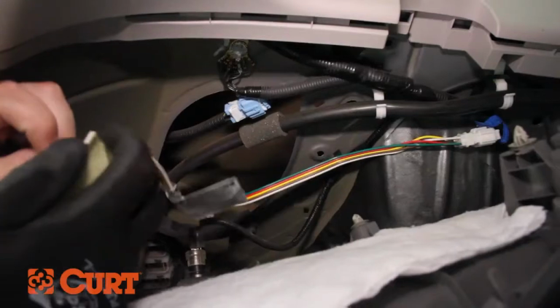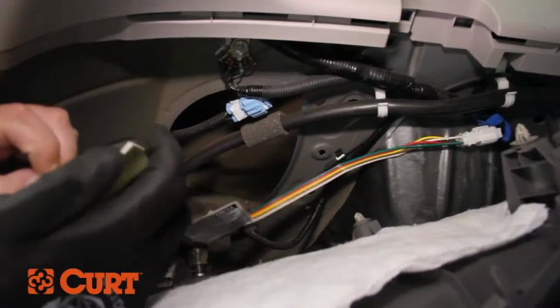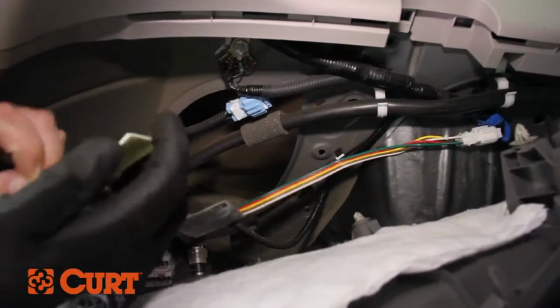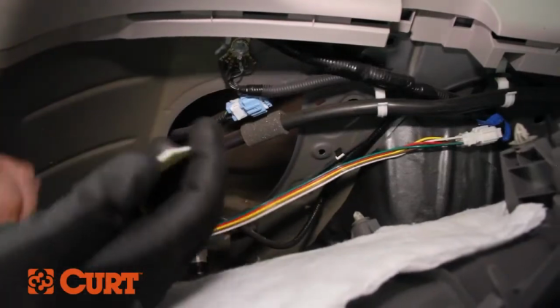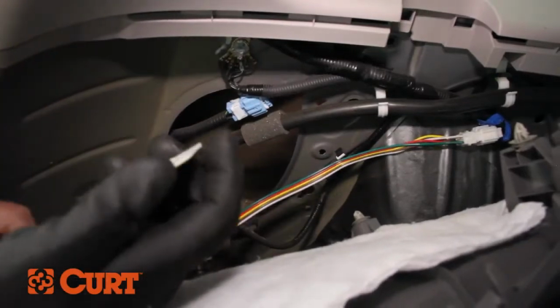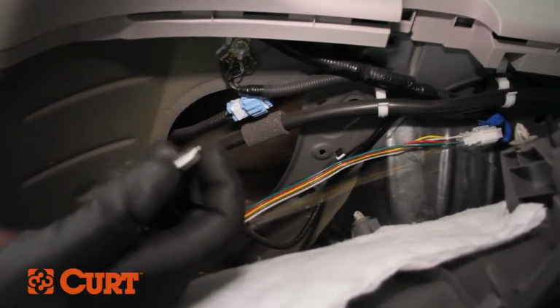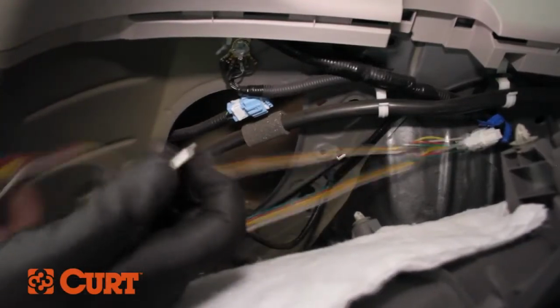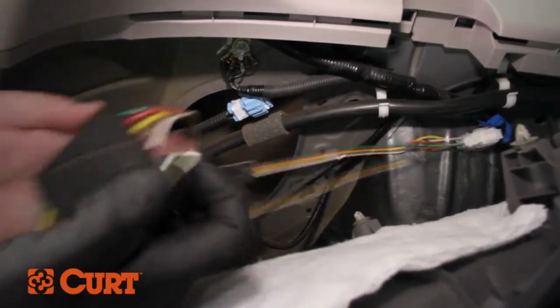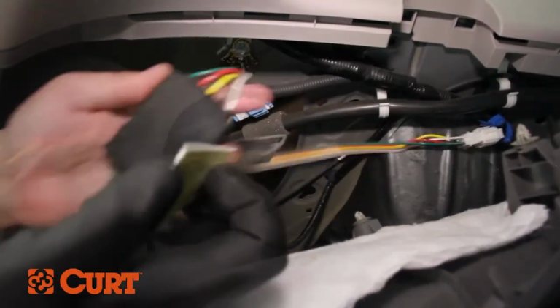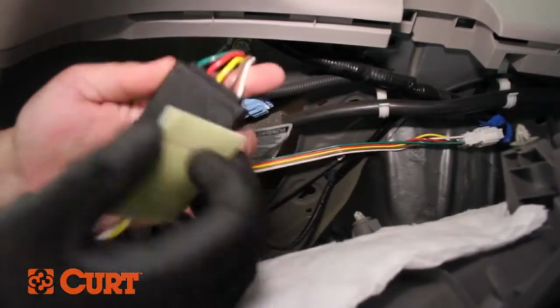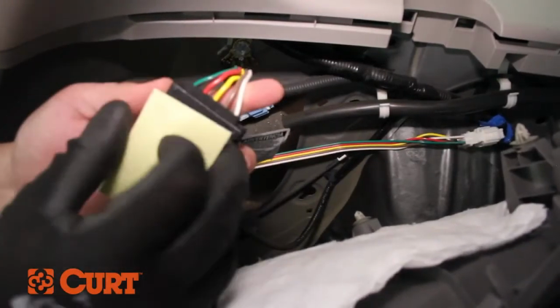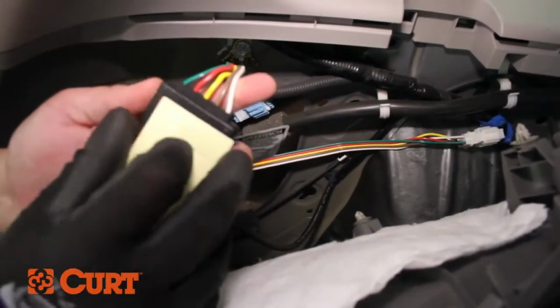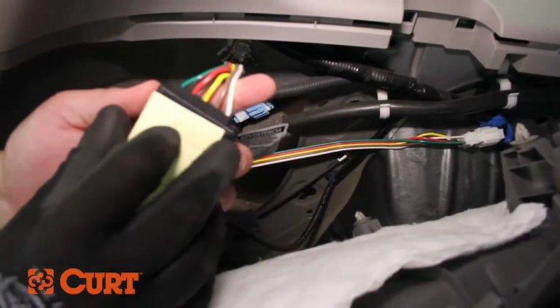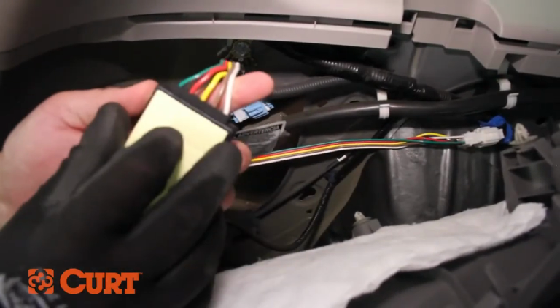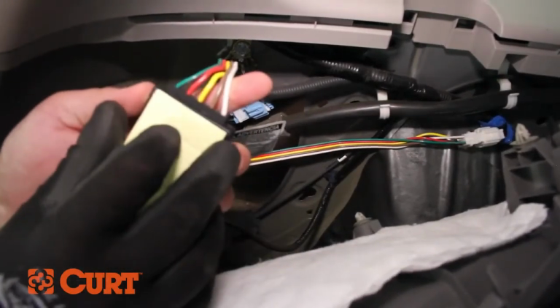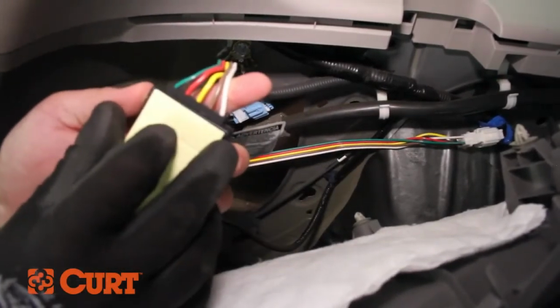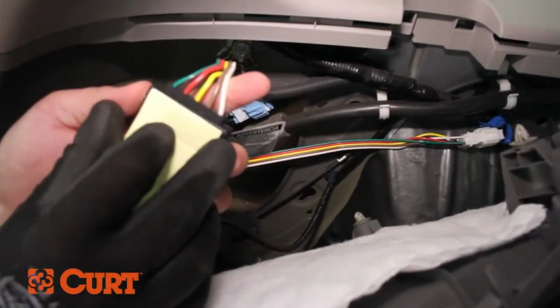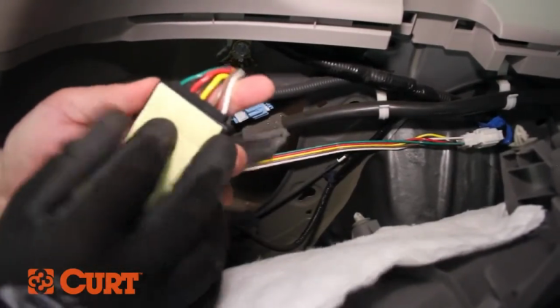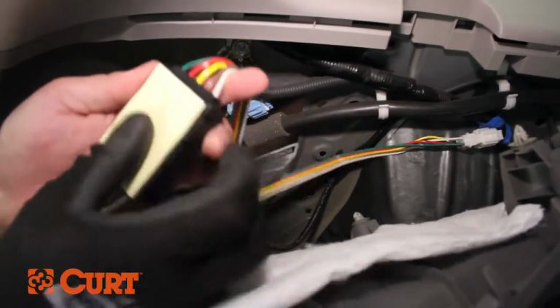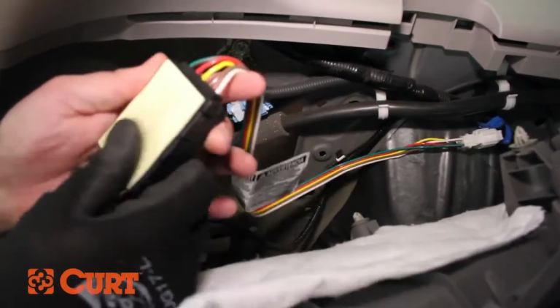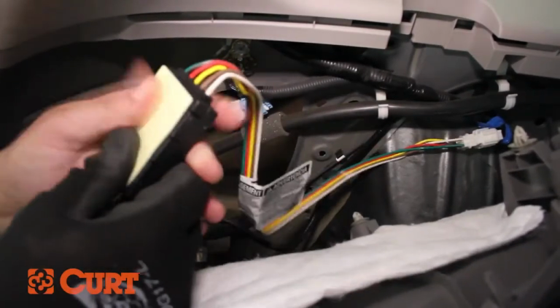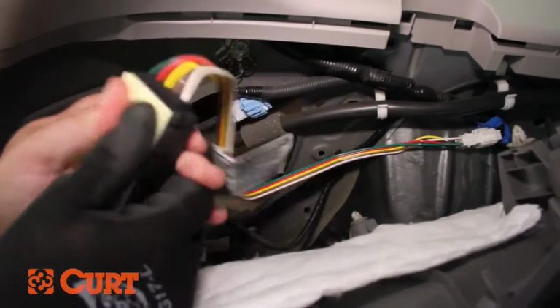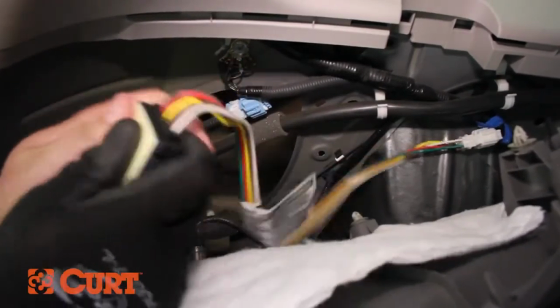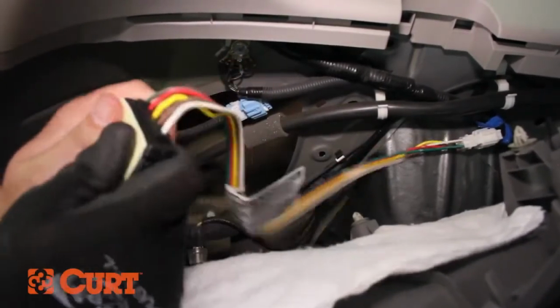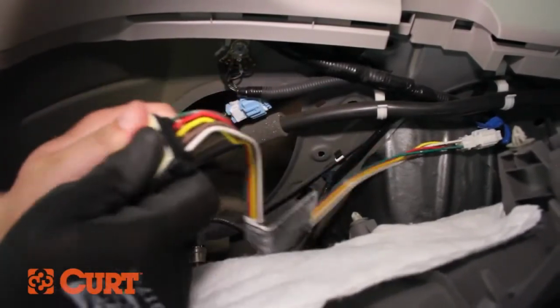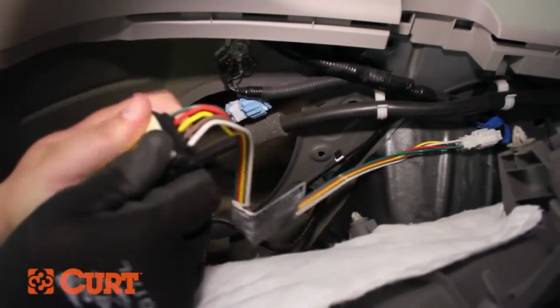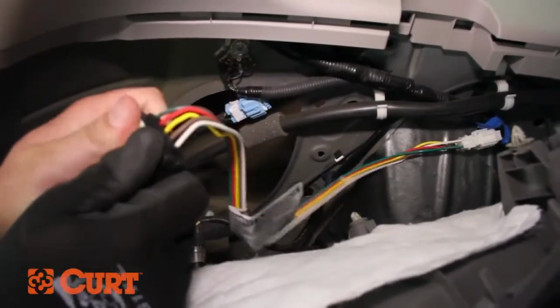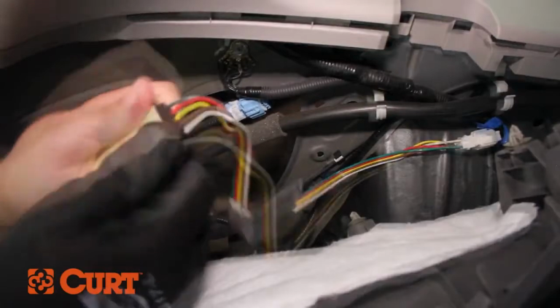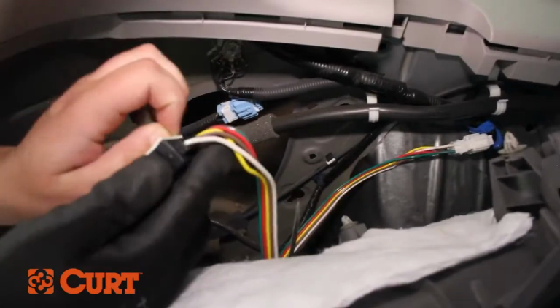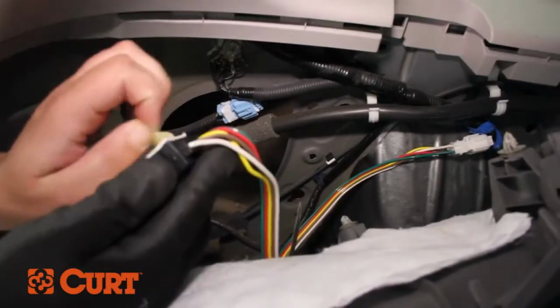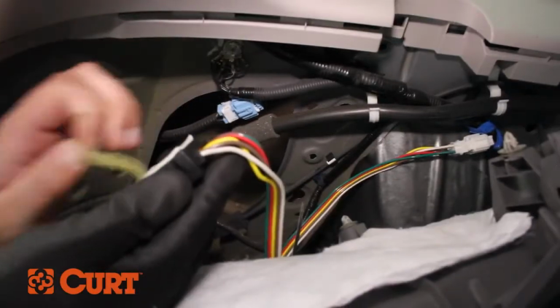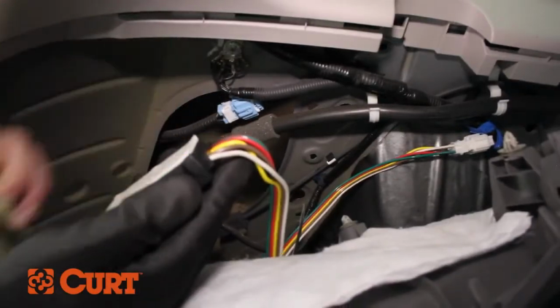Find a suitable flat mounting area for the black converter box. Adhere the converter box to the mounting location with the supplied double-sided tape.